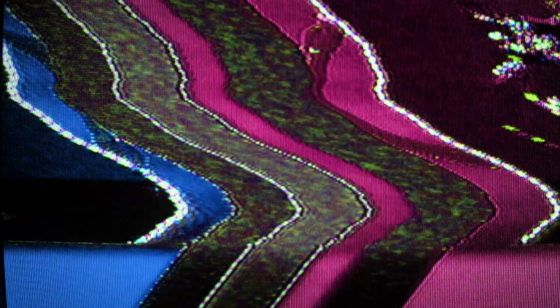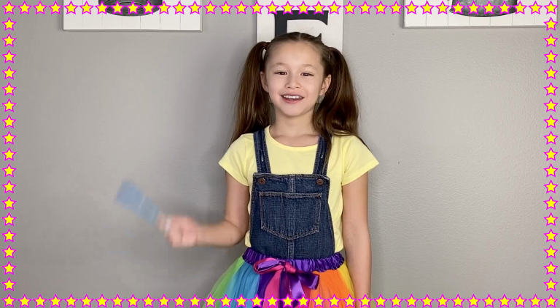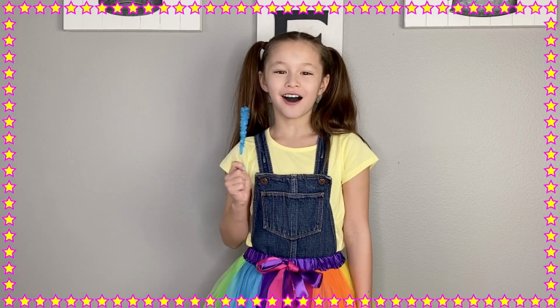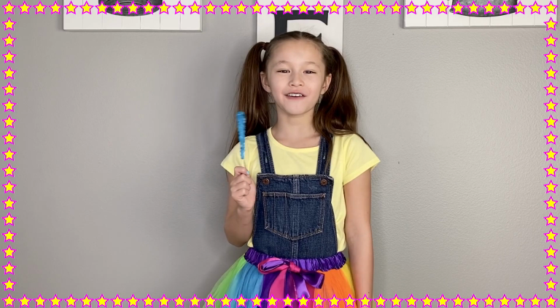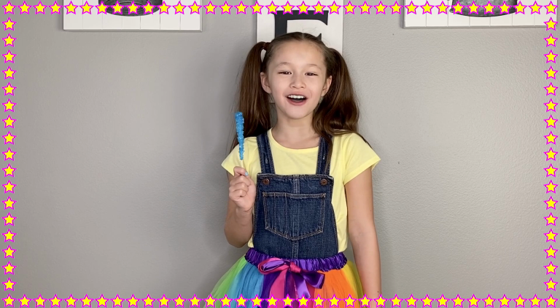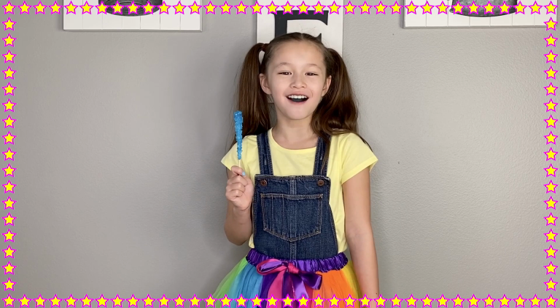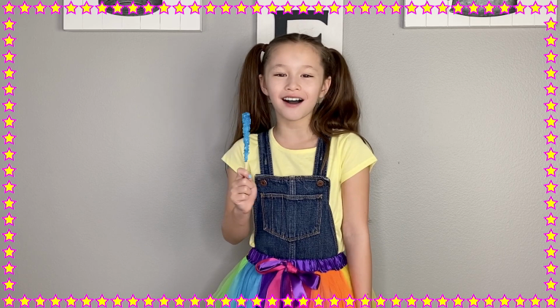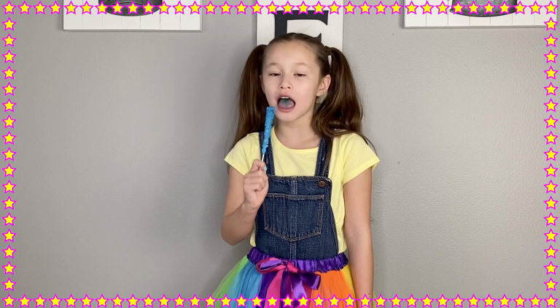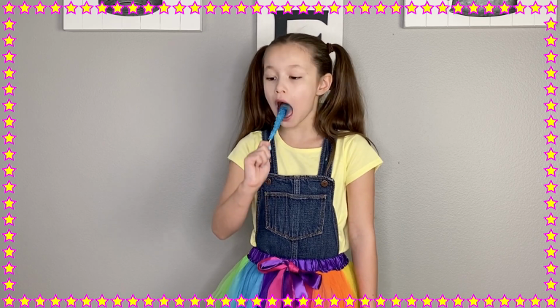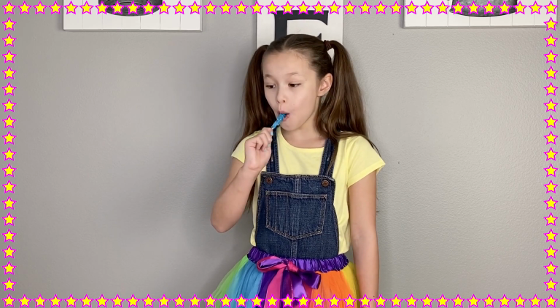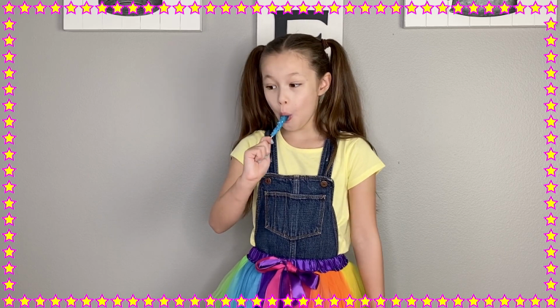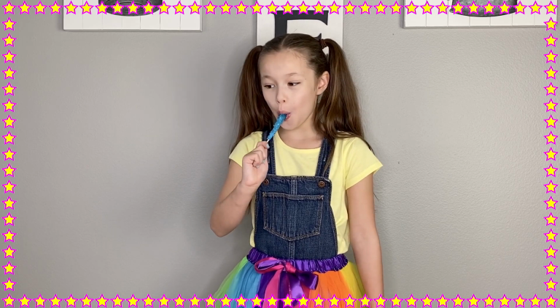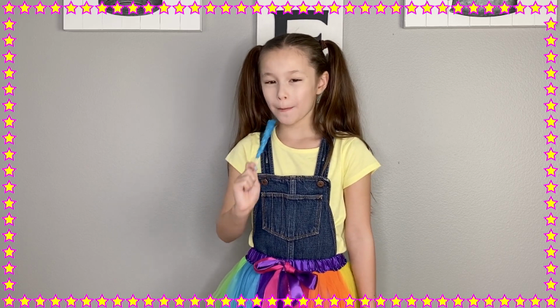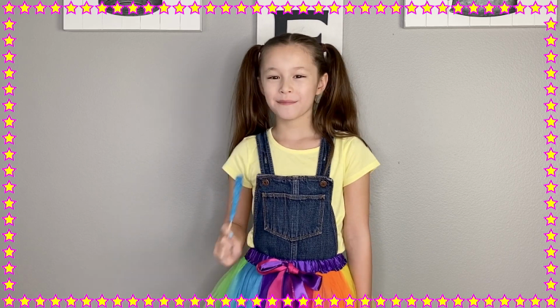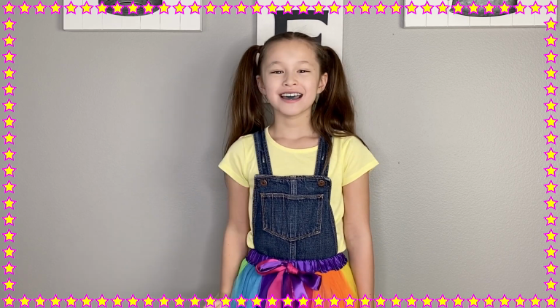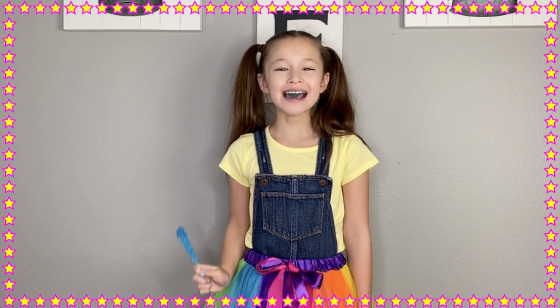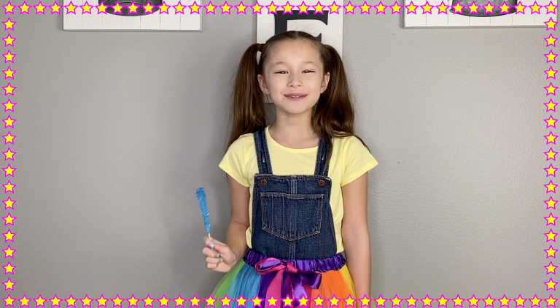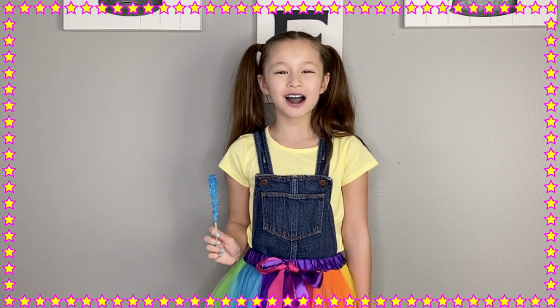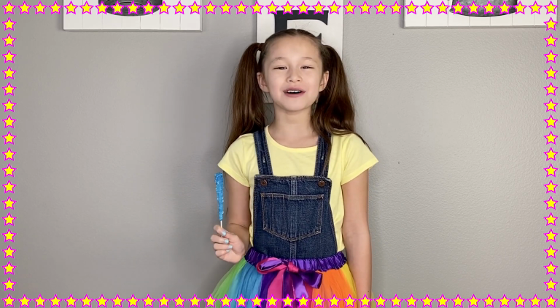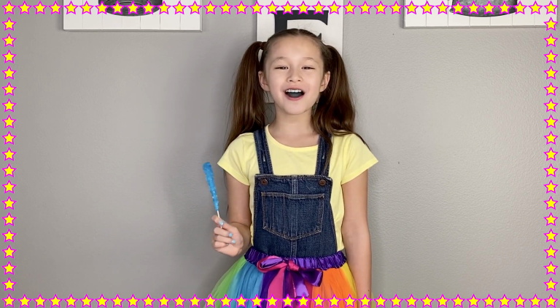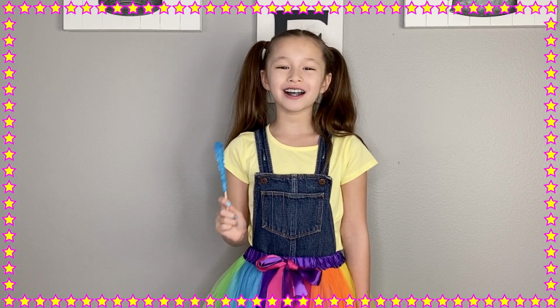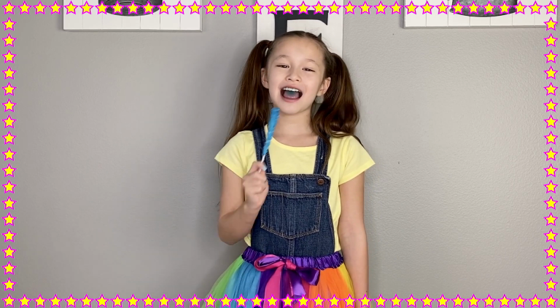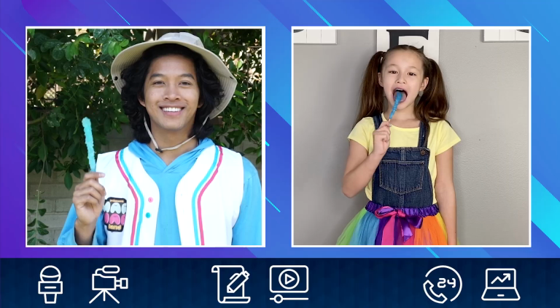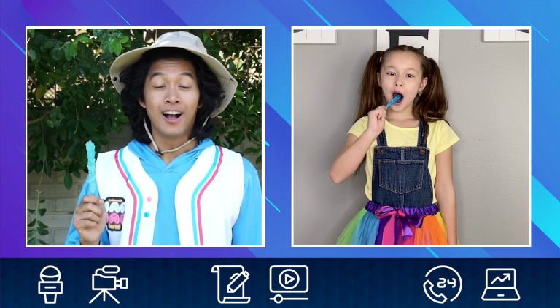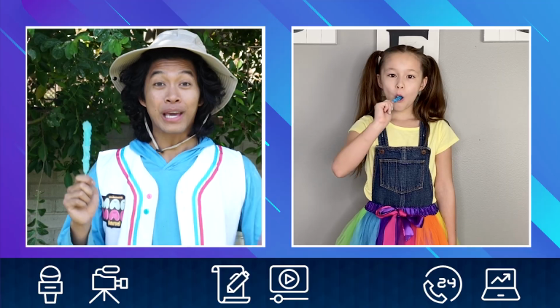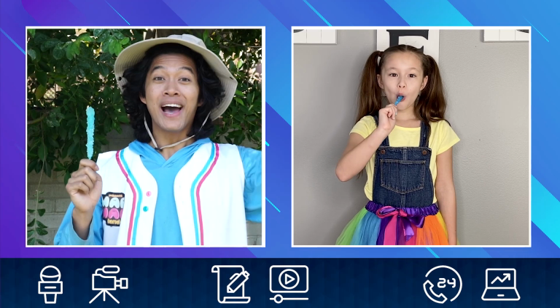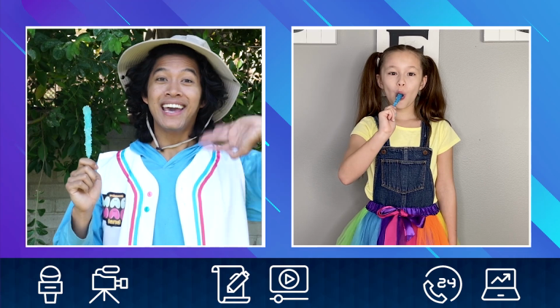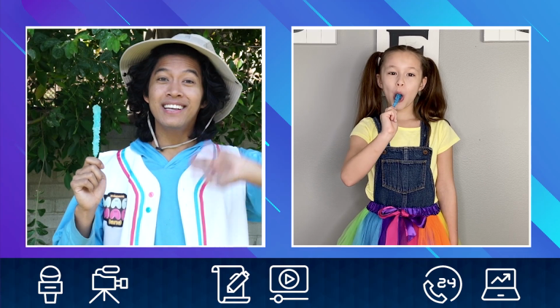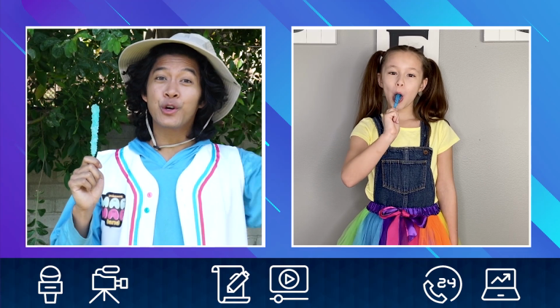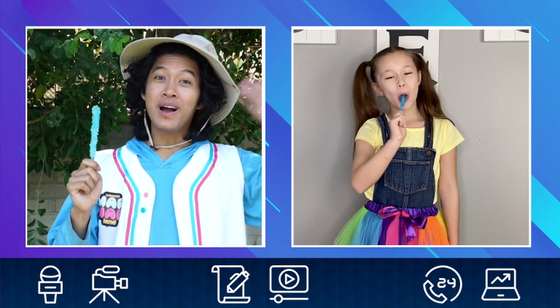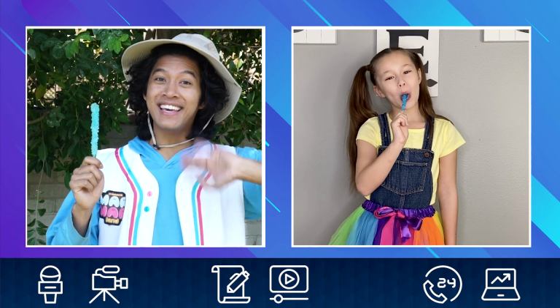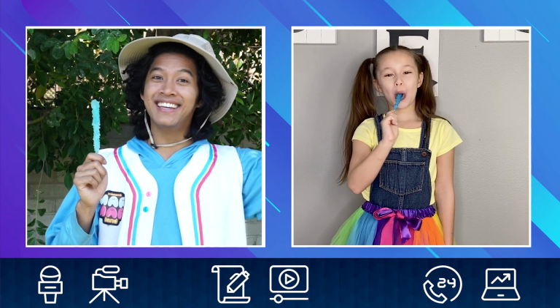Not for long! Thanks Marmar! Hooray! Okay, bye Hayden — enjoy your rock candy!